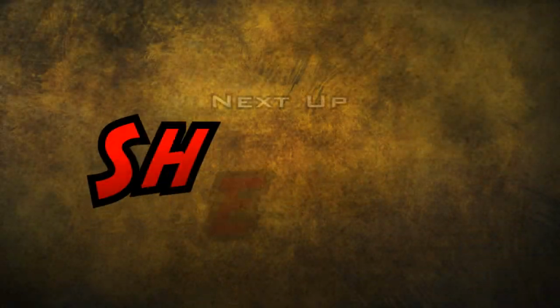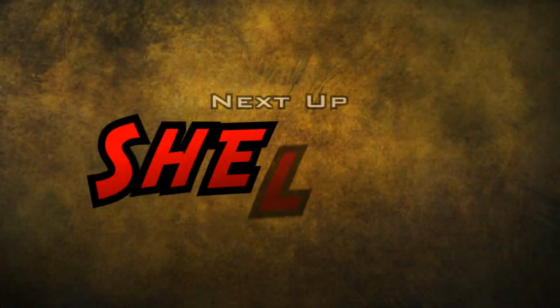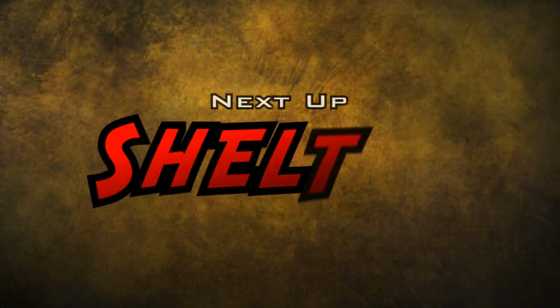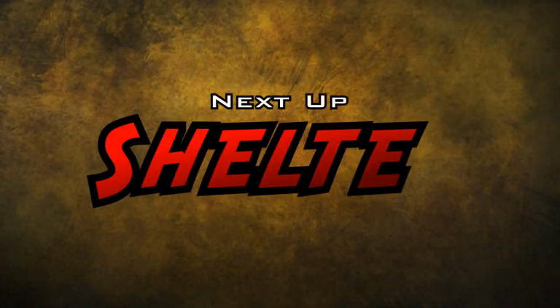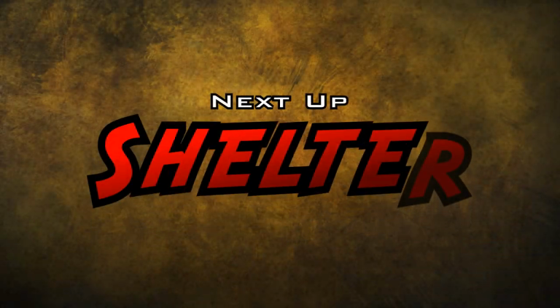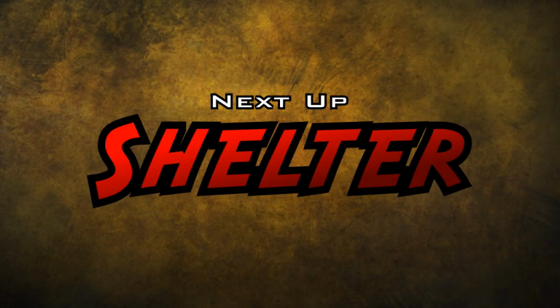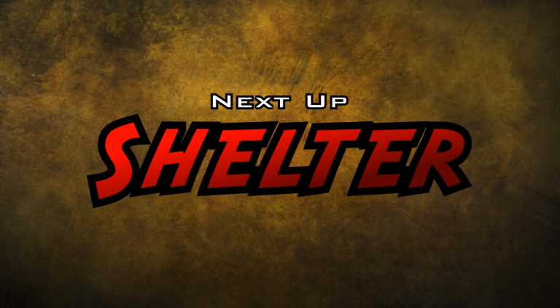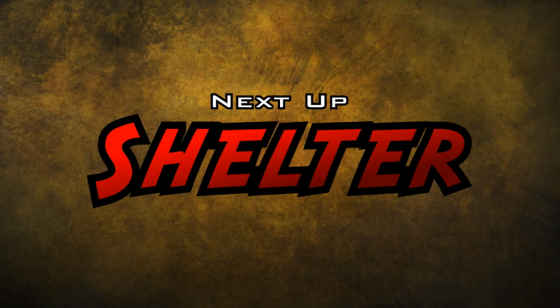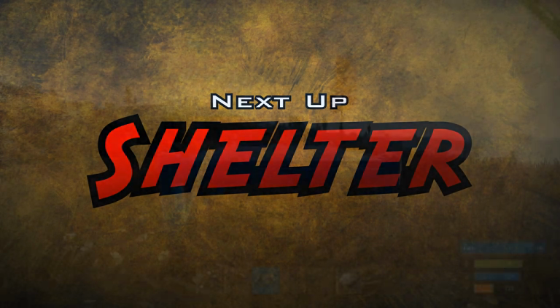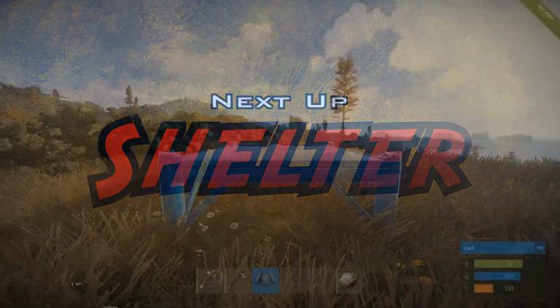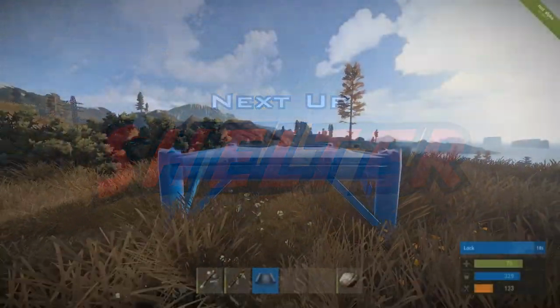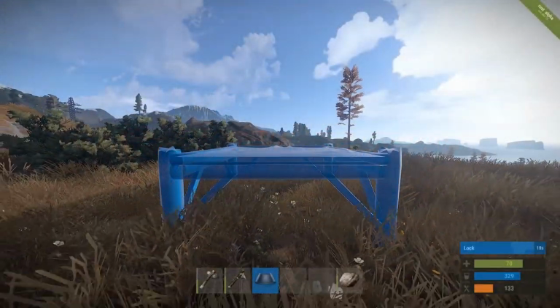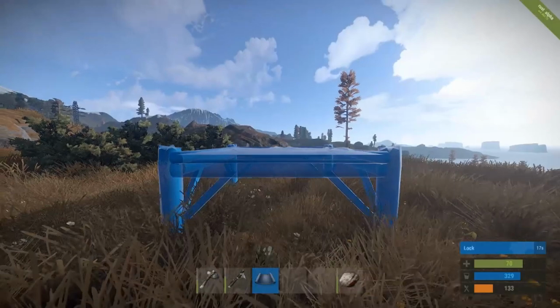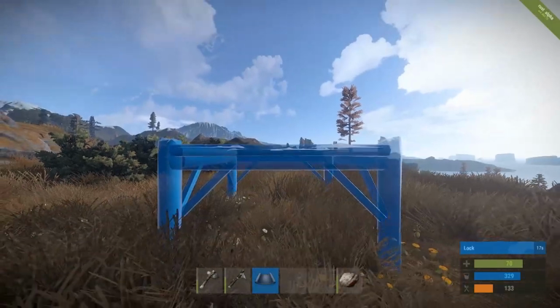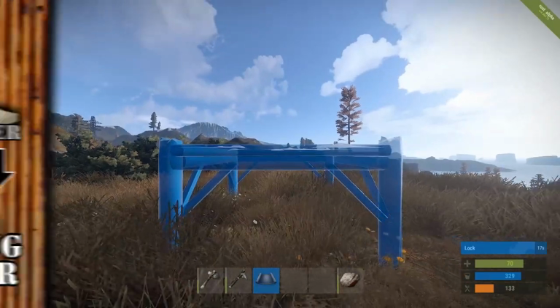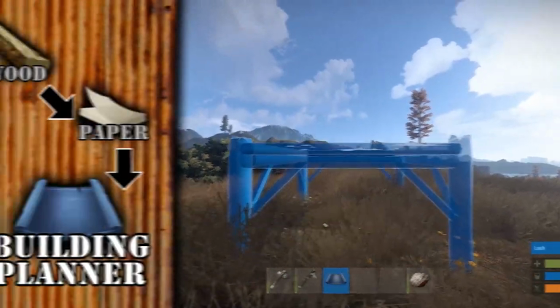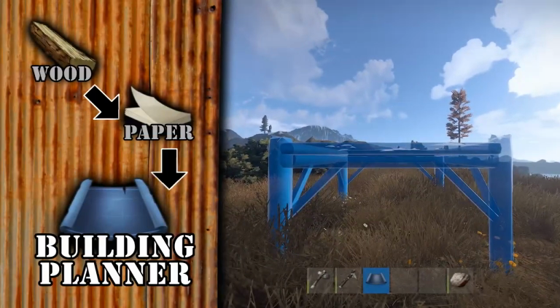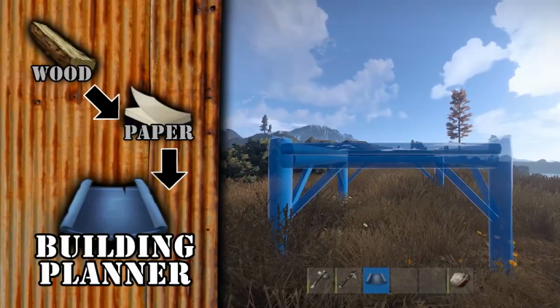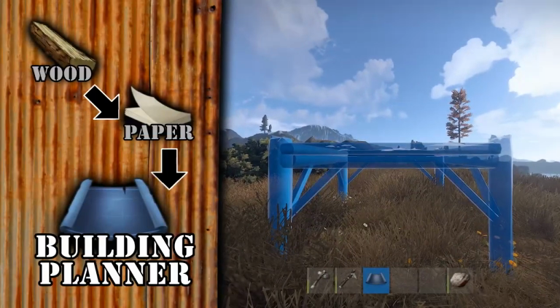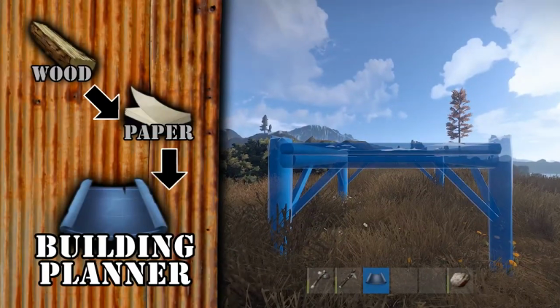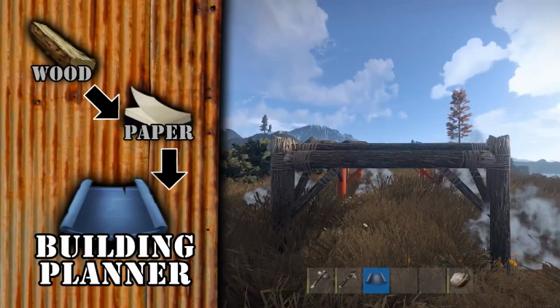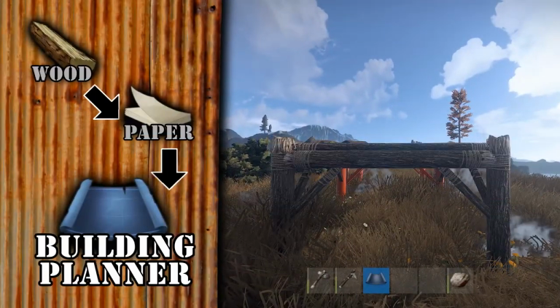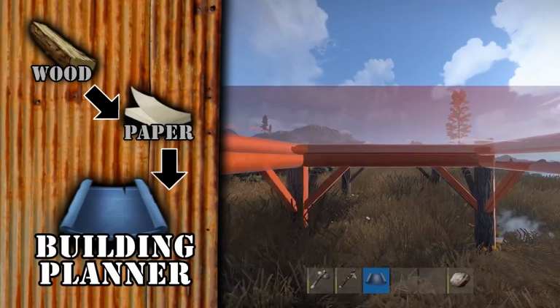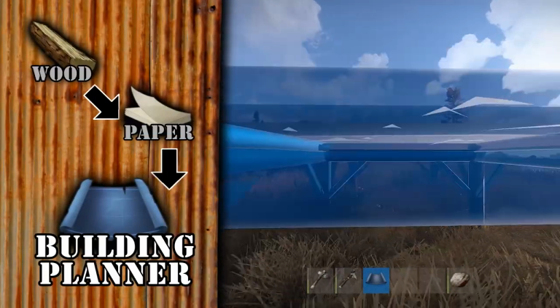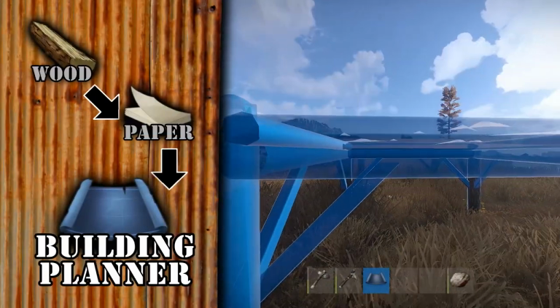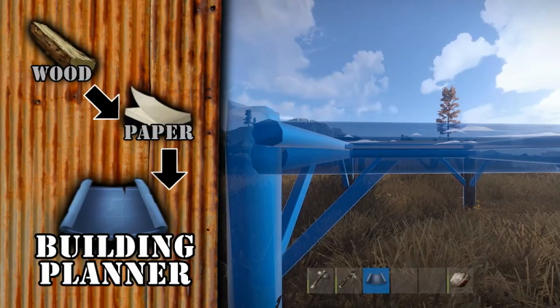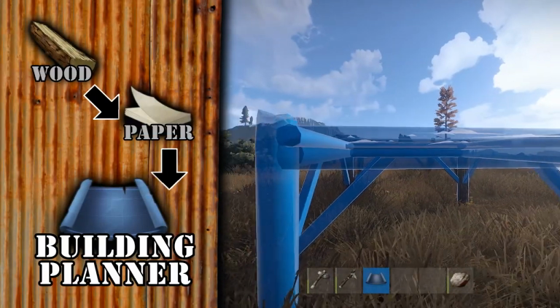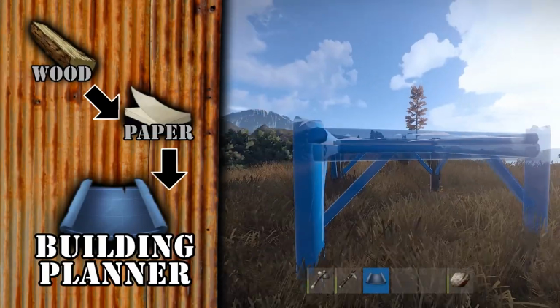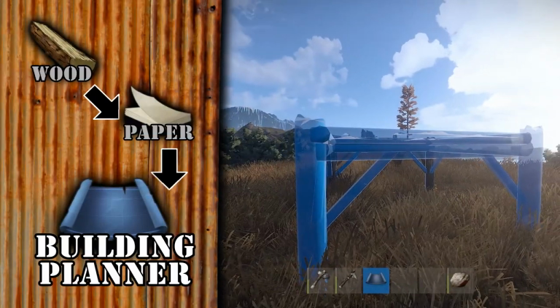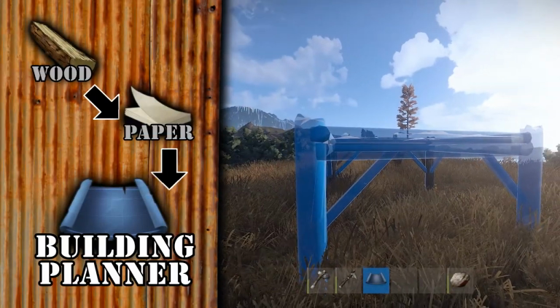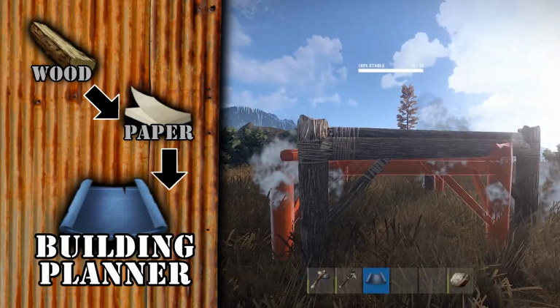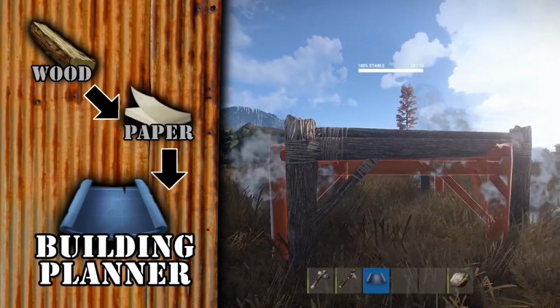Next up, shelter. Gather more wood, craft a piece of paper, then a building planner. Use that building planner to set a foundation.